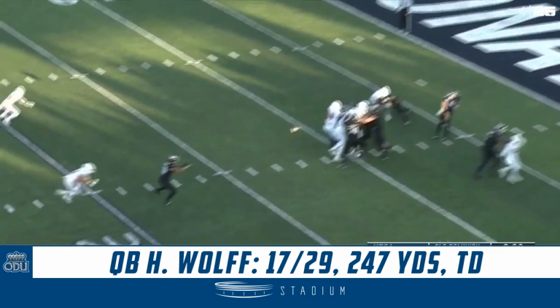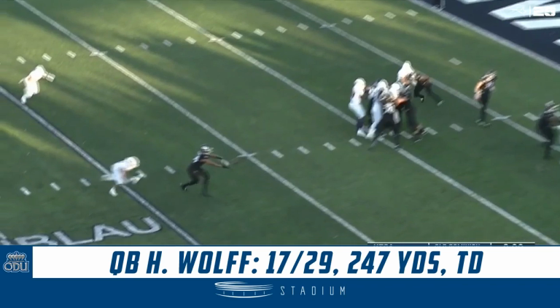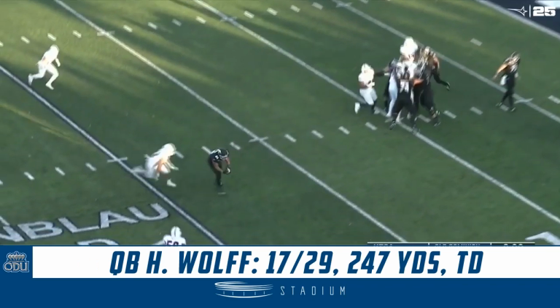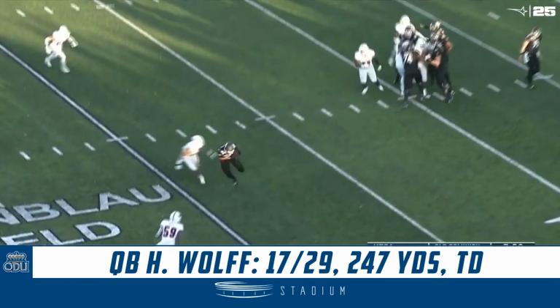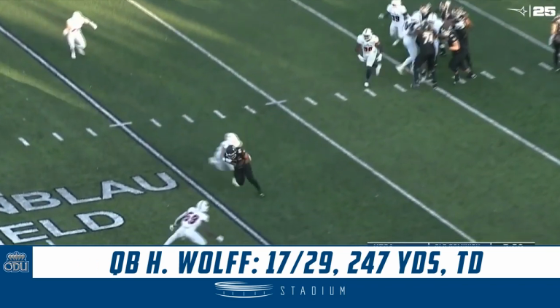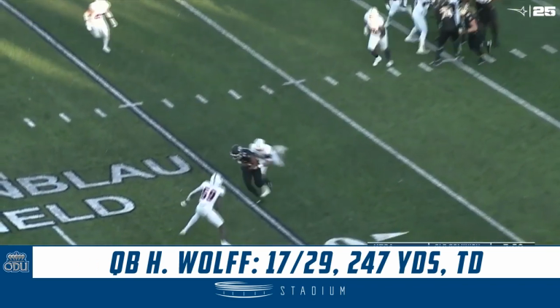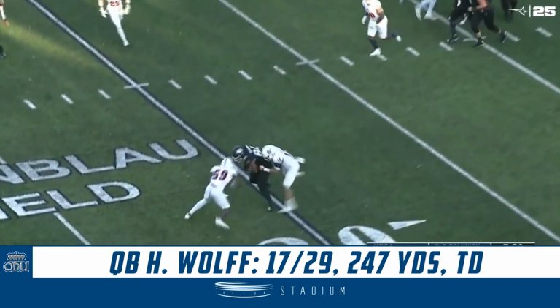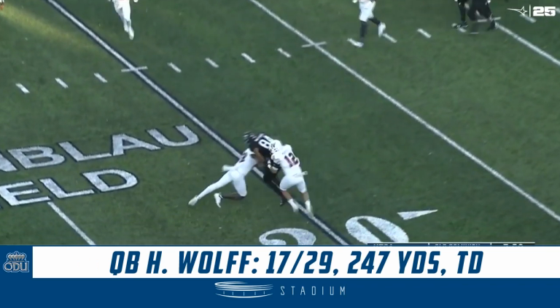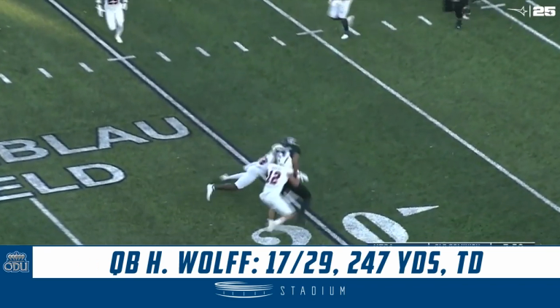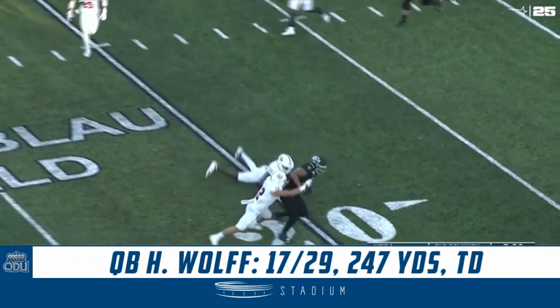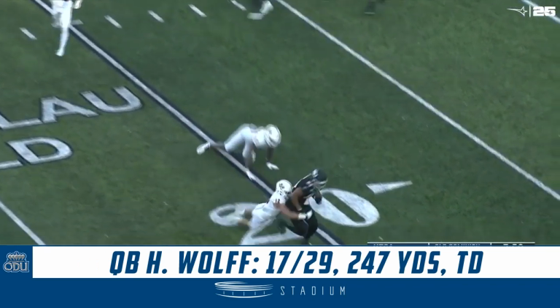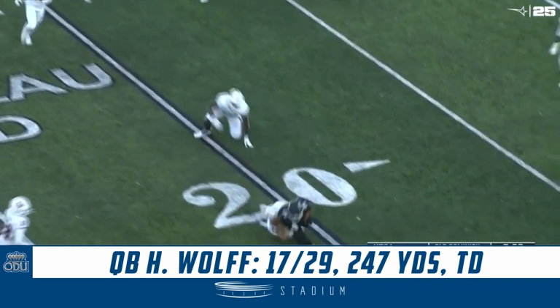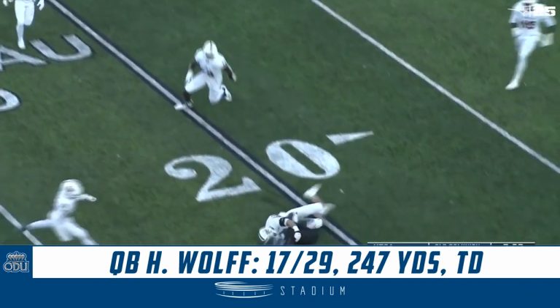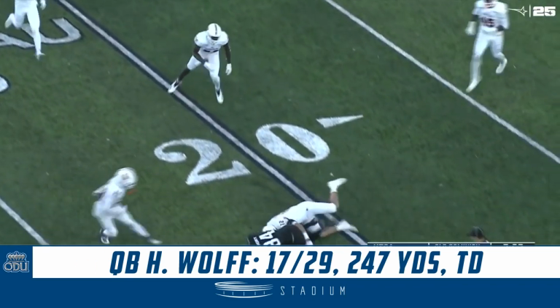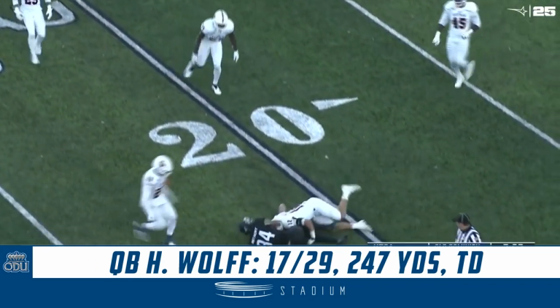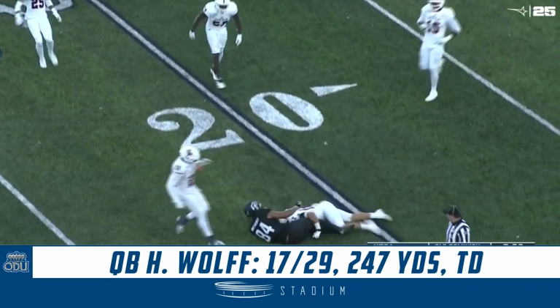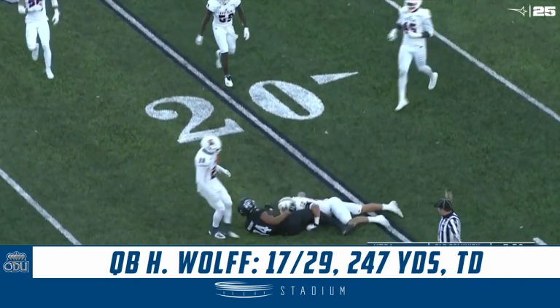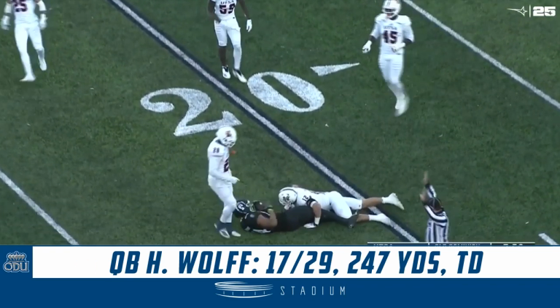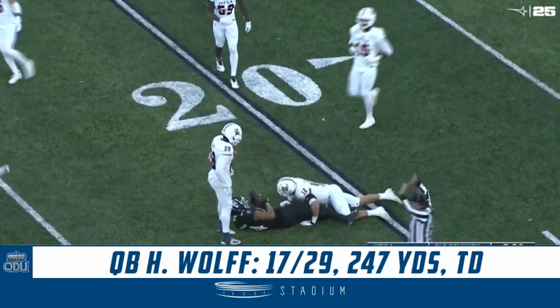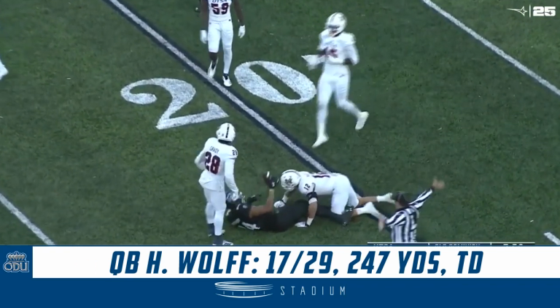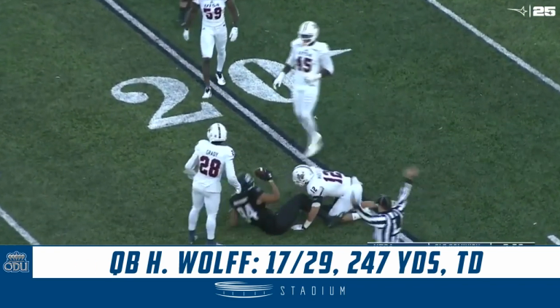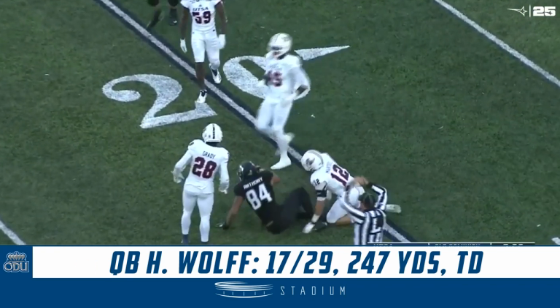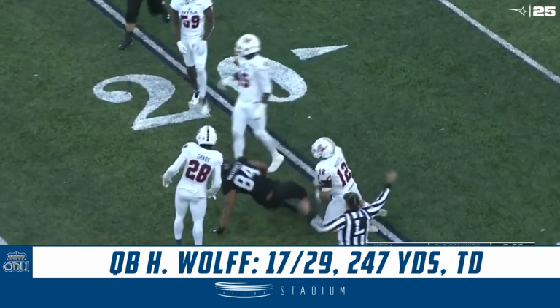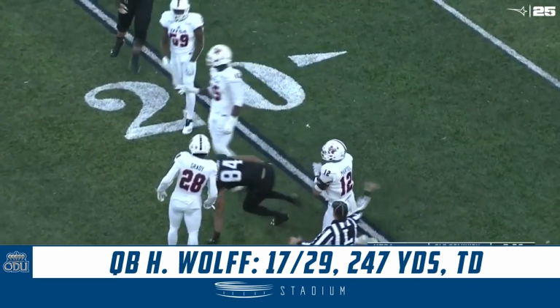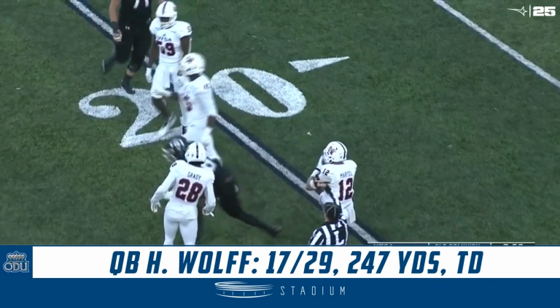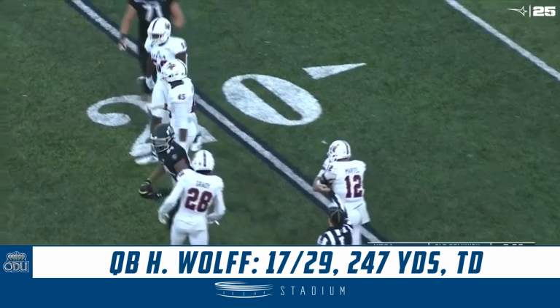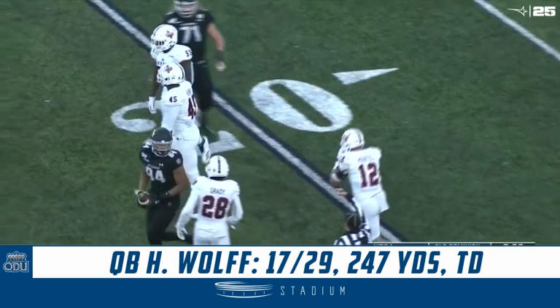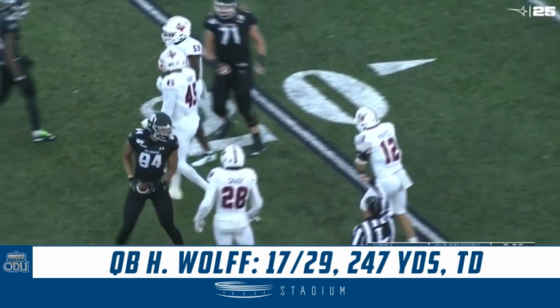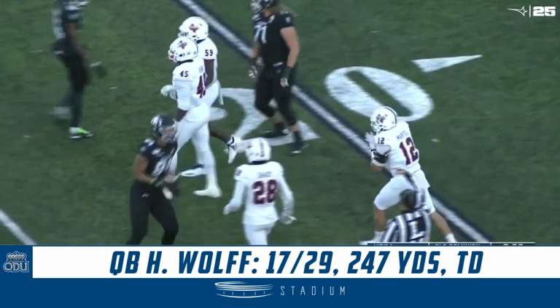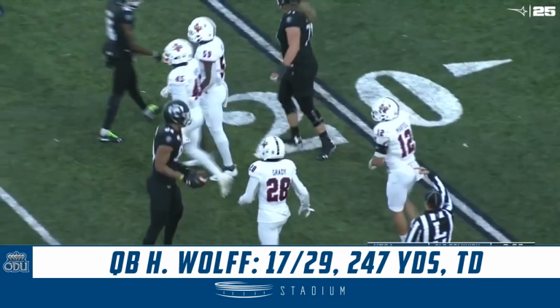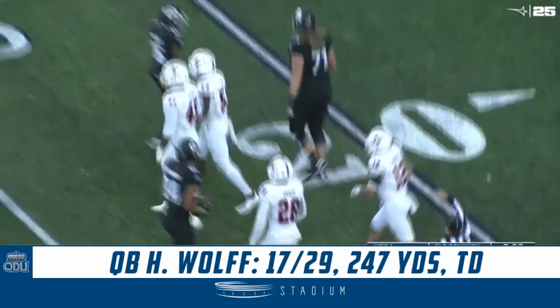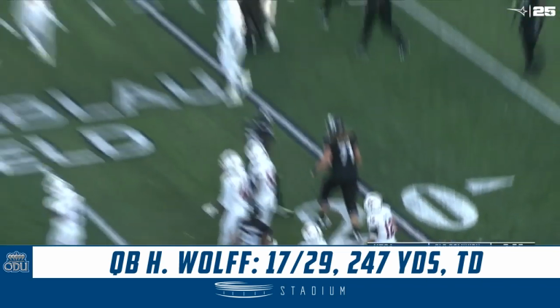Wolfe's going to try and throw for it. Over the middle, pass caught. First down, Old Dominion. This is Dante Anthony across the 20 to the 21.